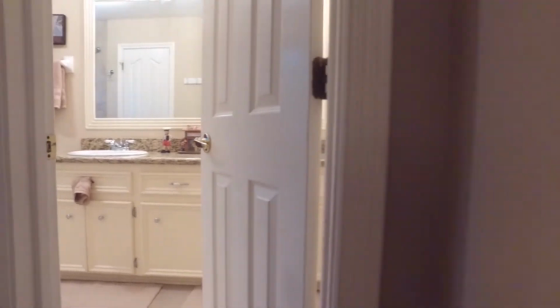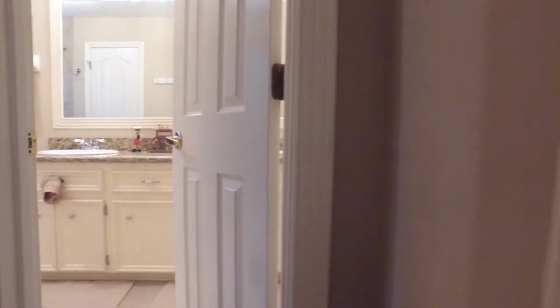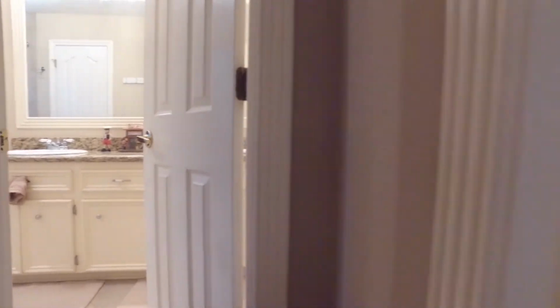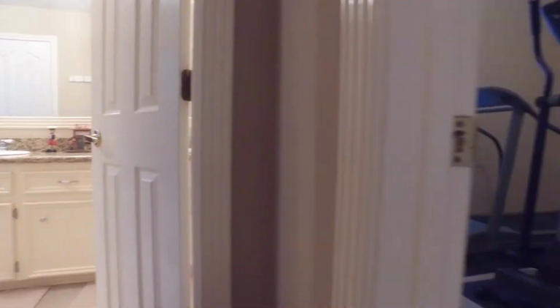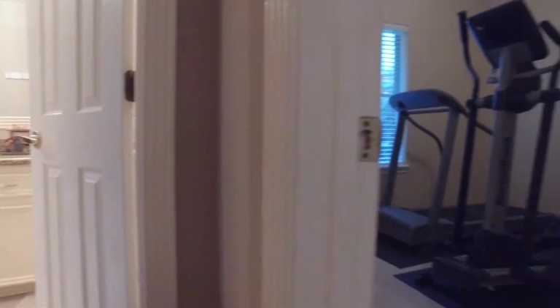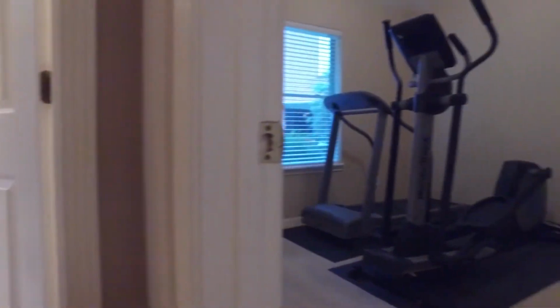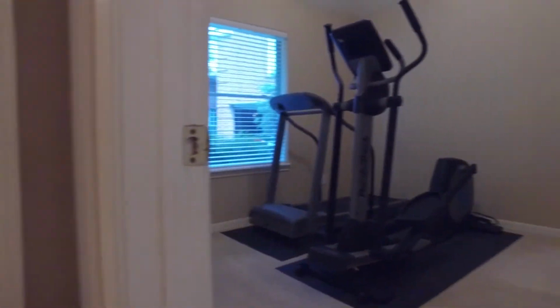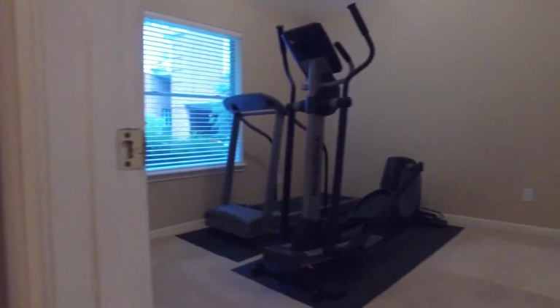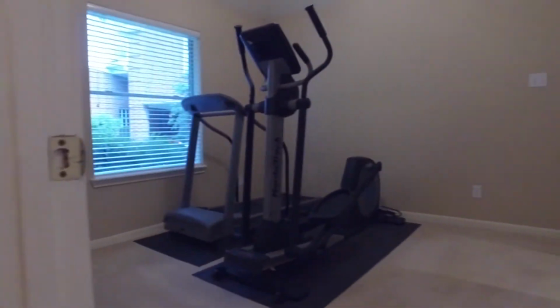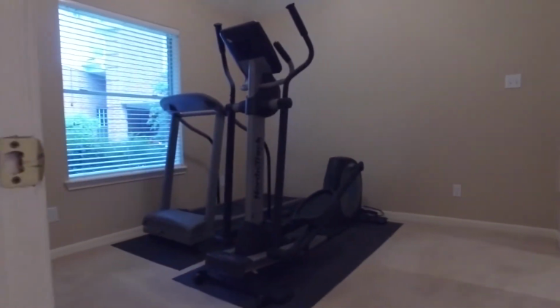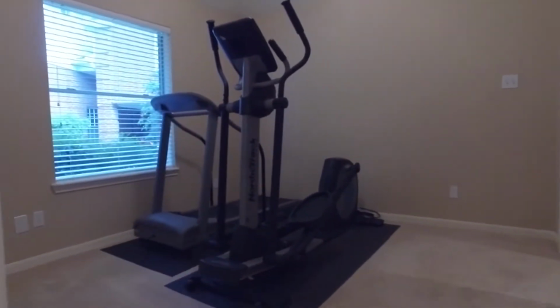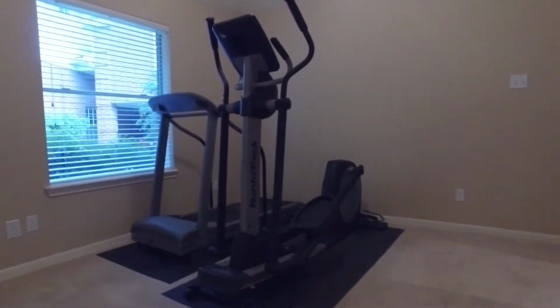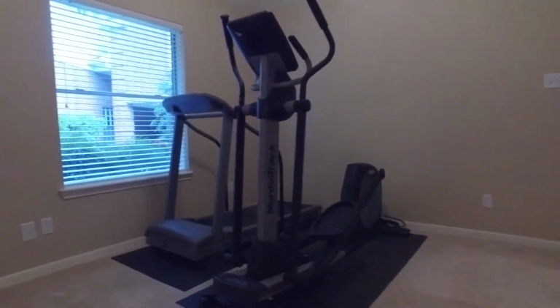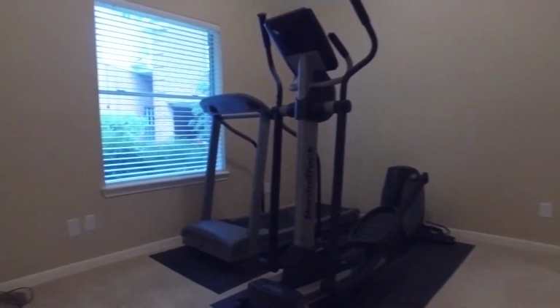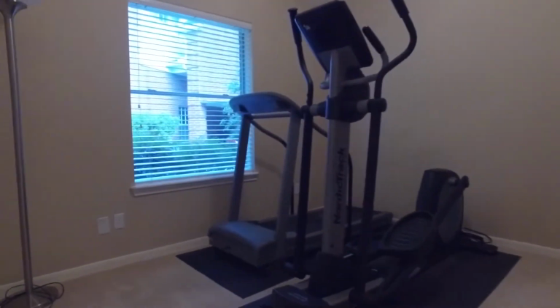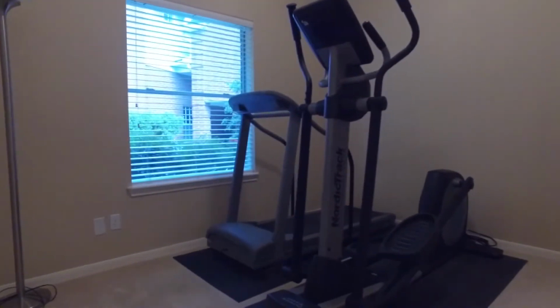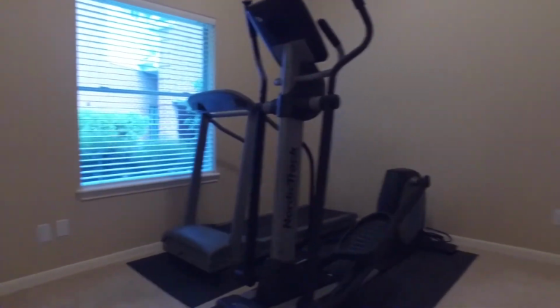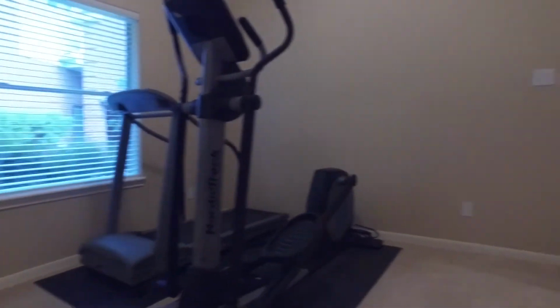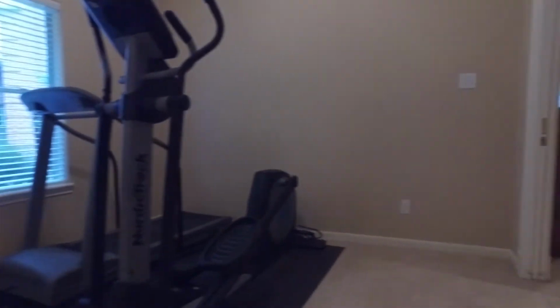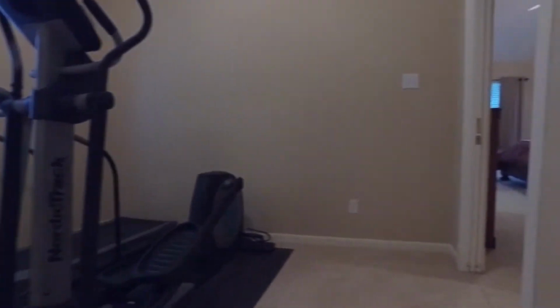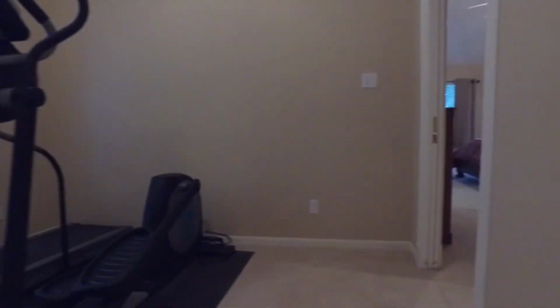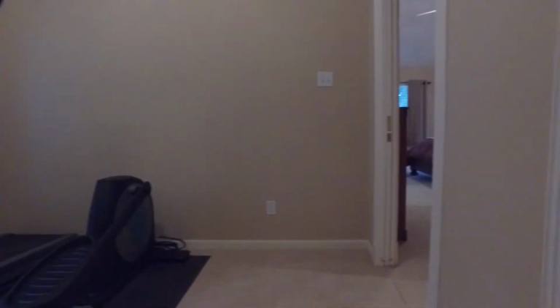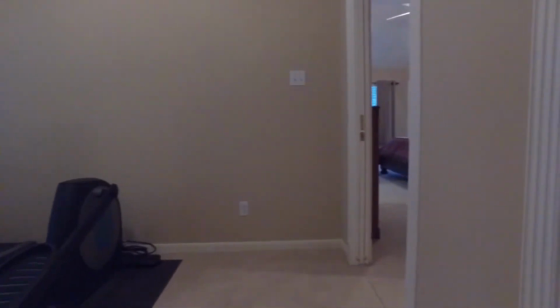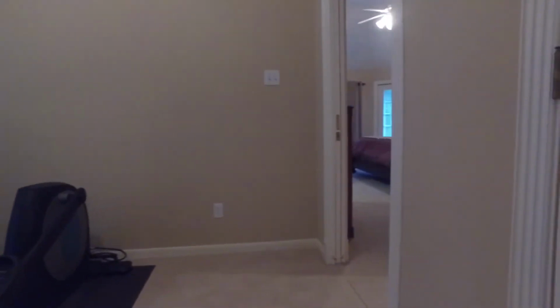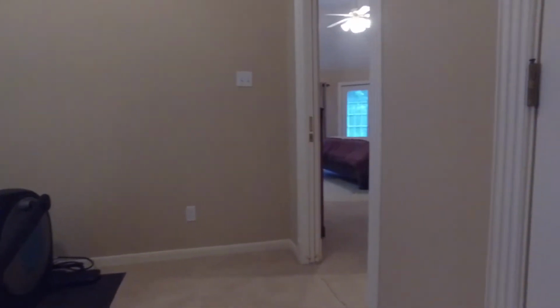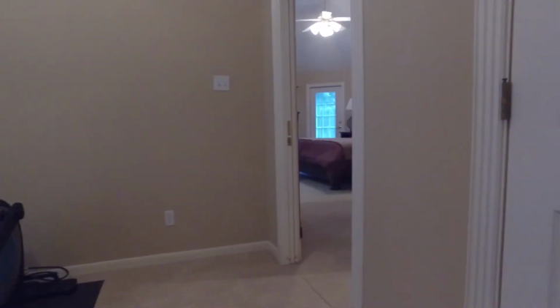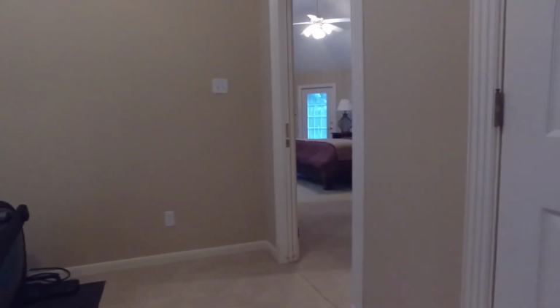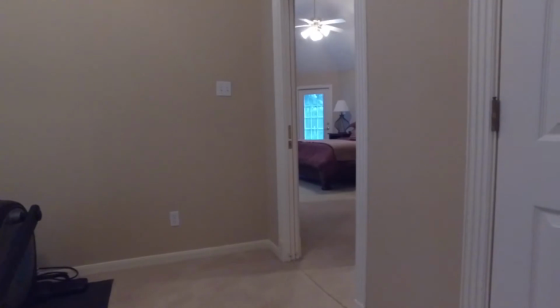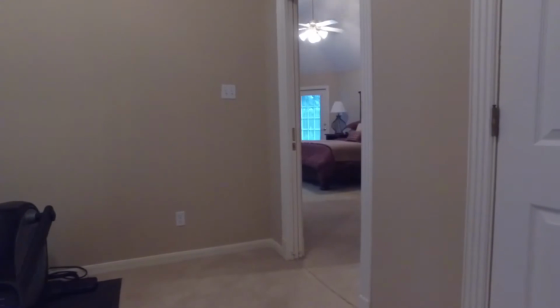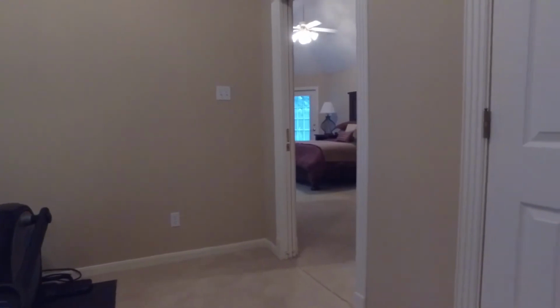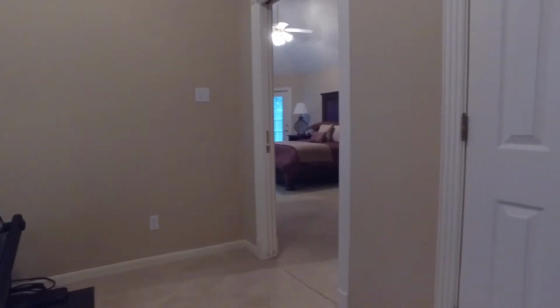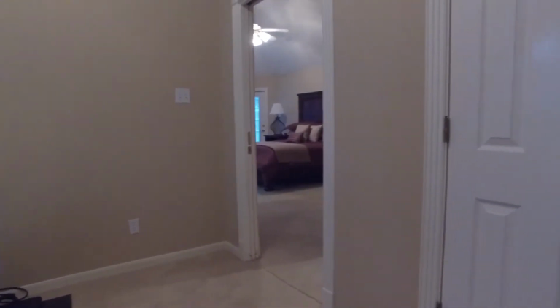The HVAC unit is newer, and according to the owners, there has been no flooding in this home.